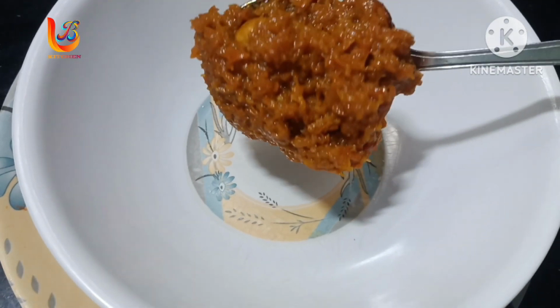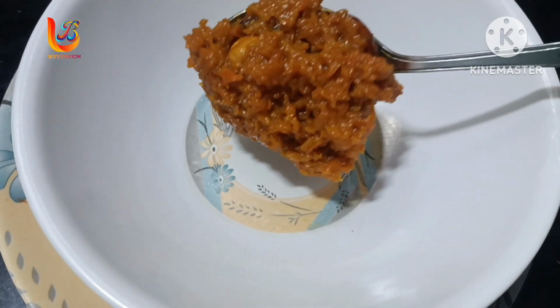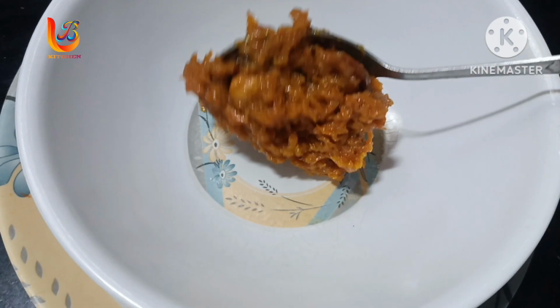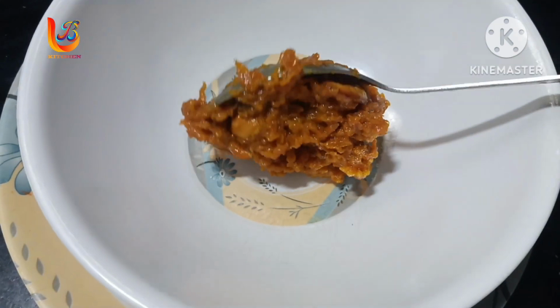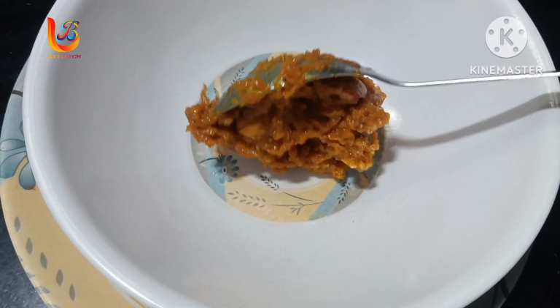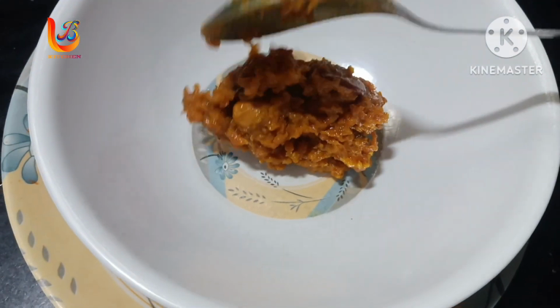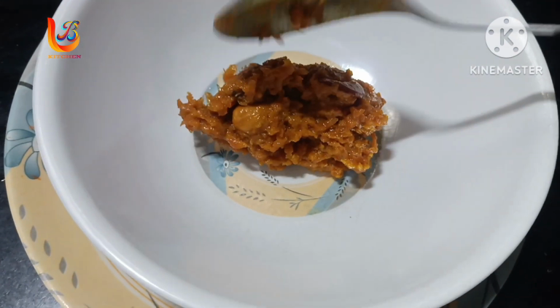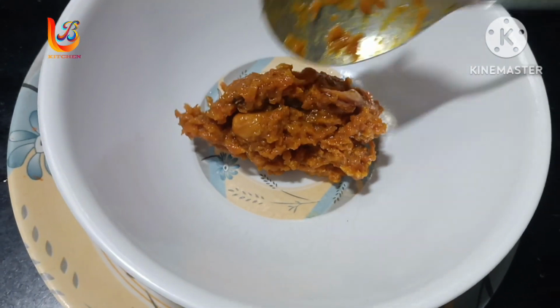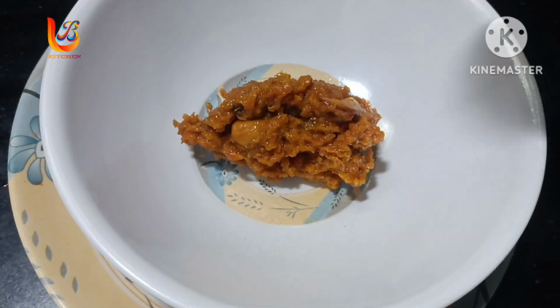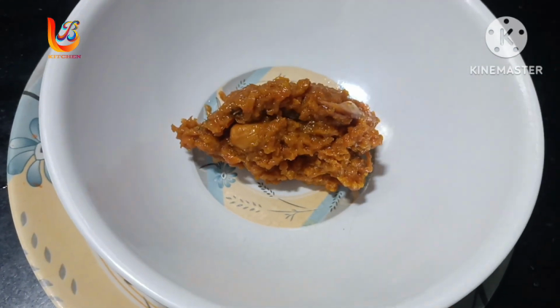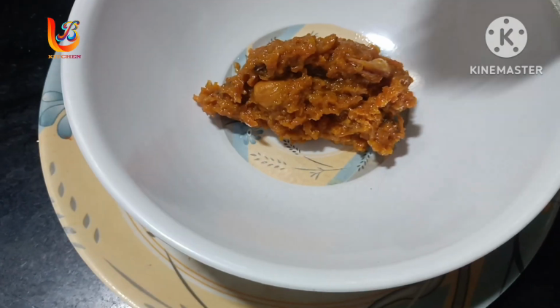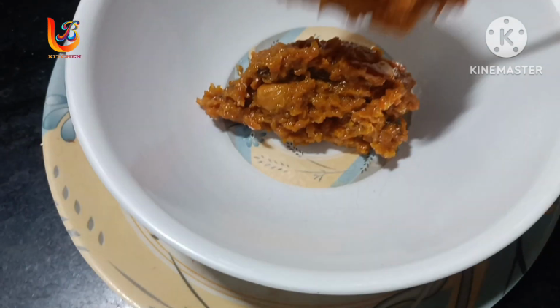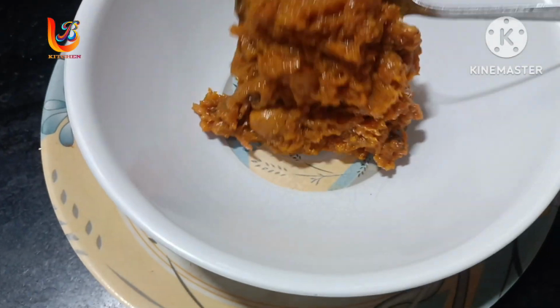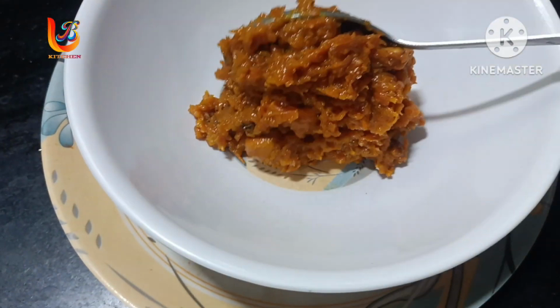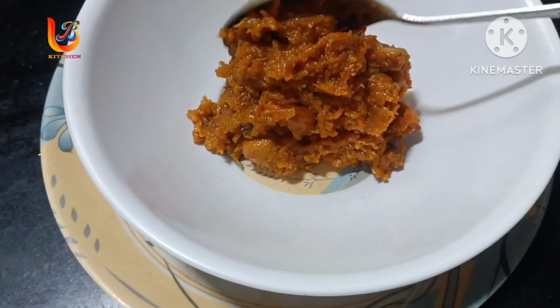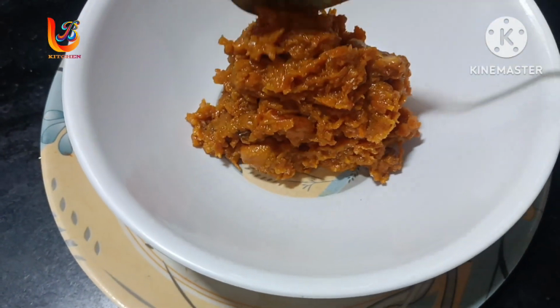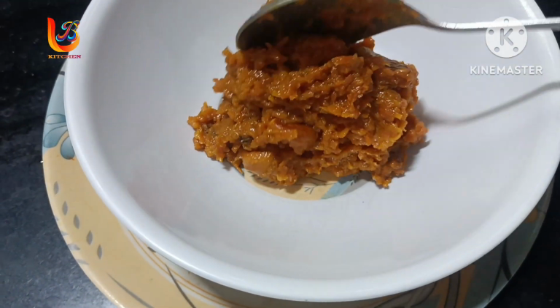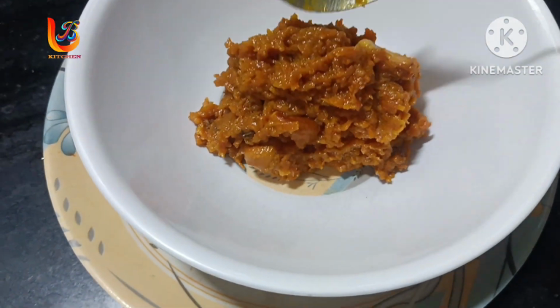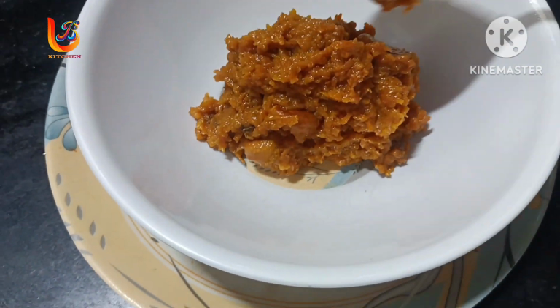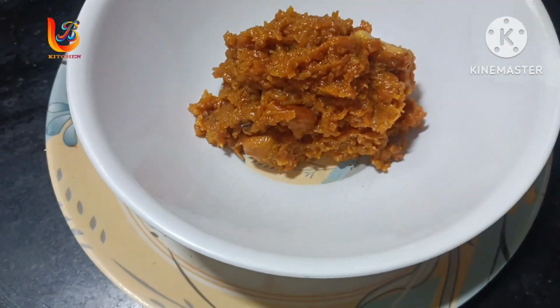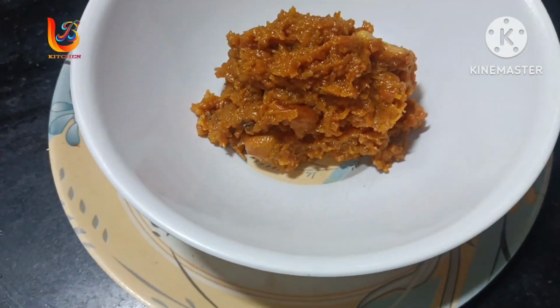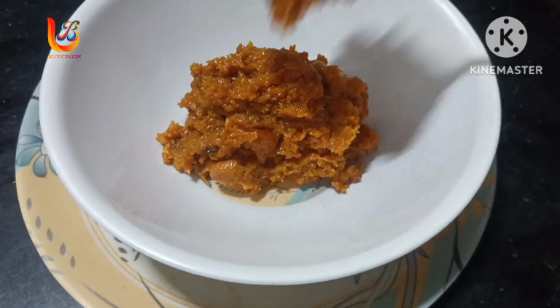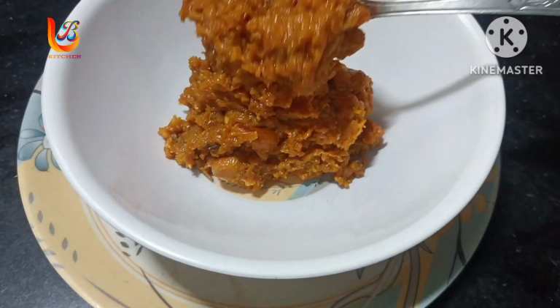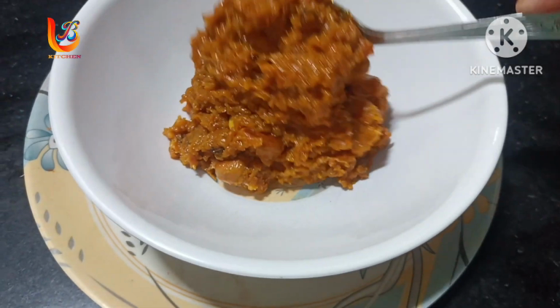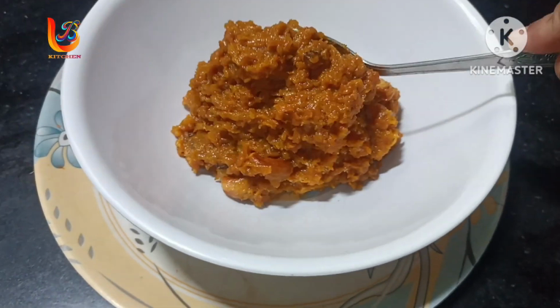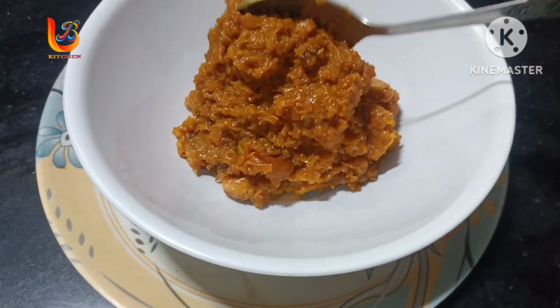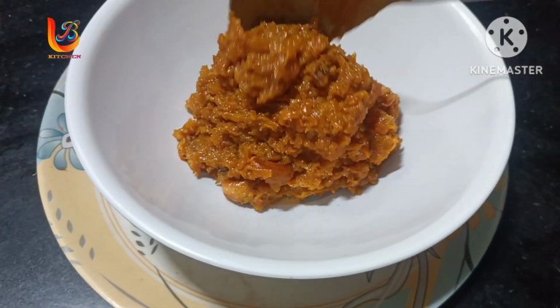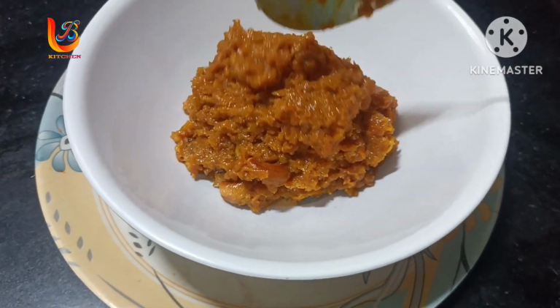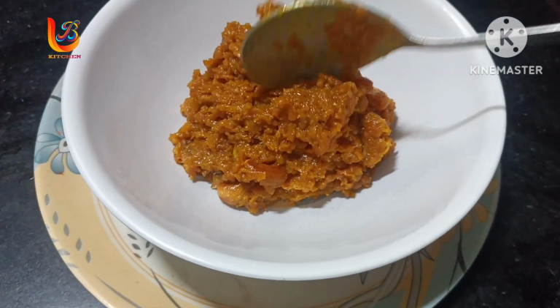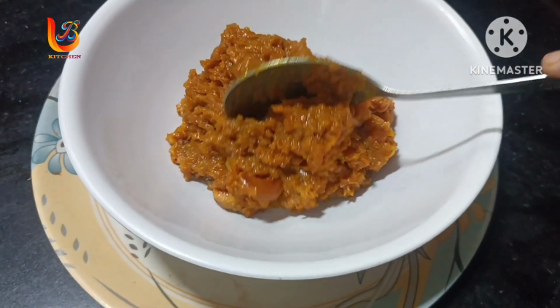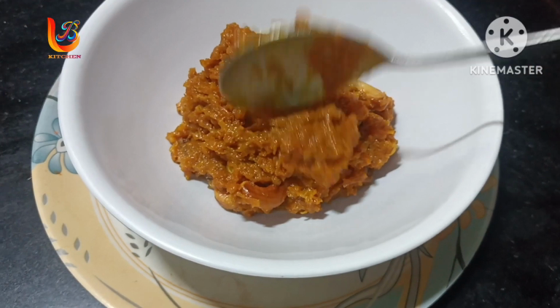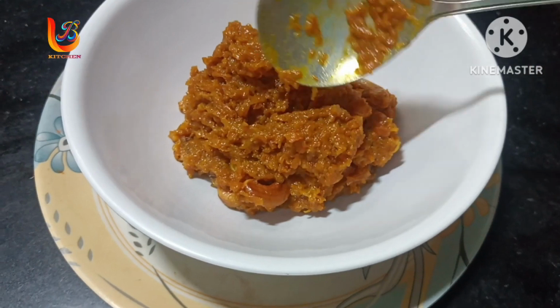Hi, Hello, welcome to LB Kitchen. I am making a sweet recipe.